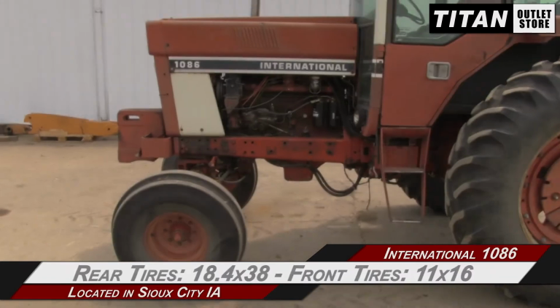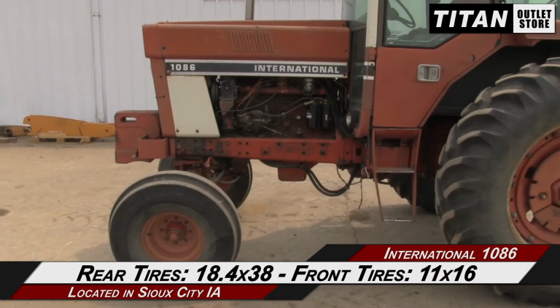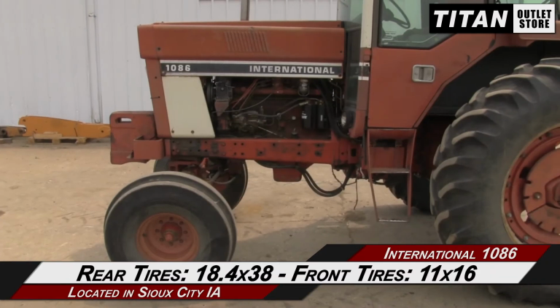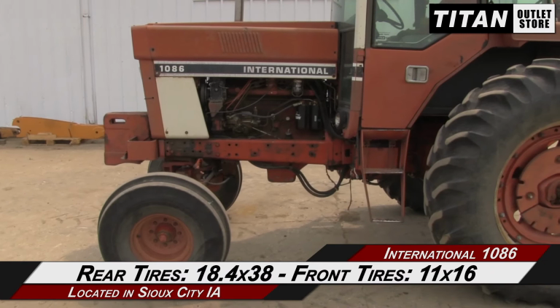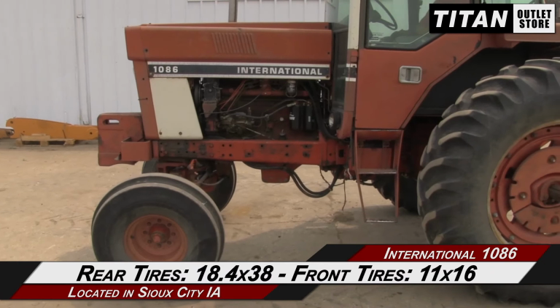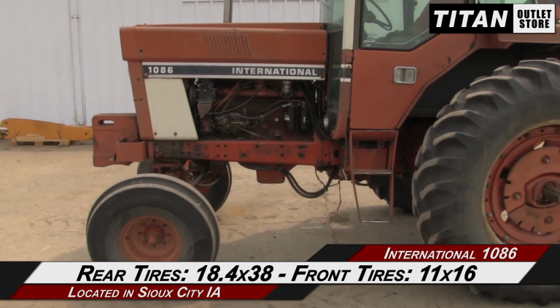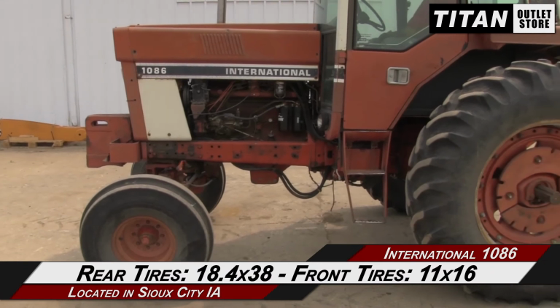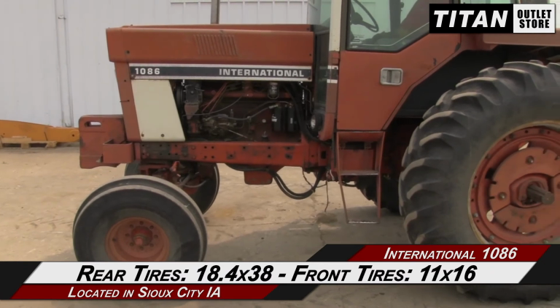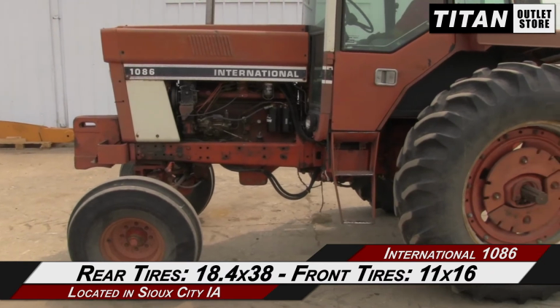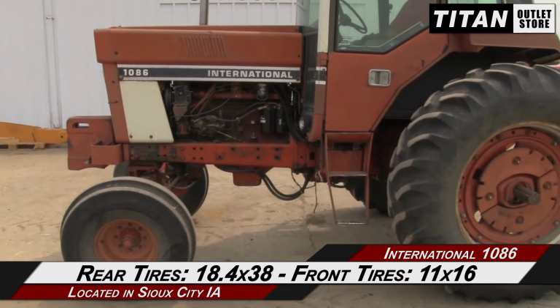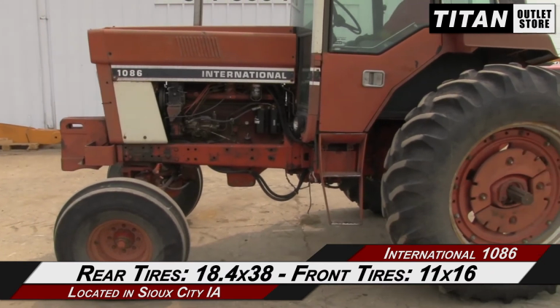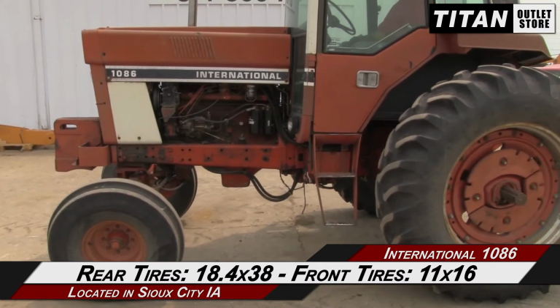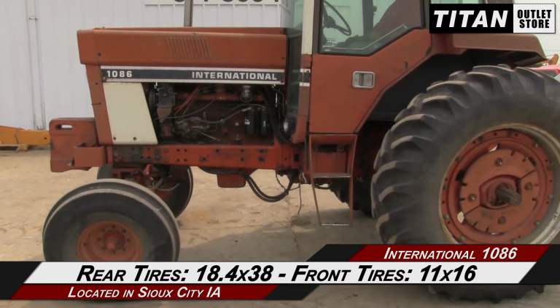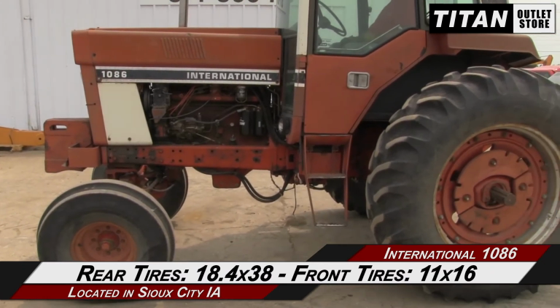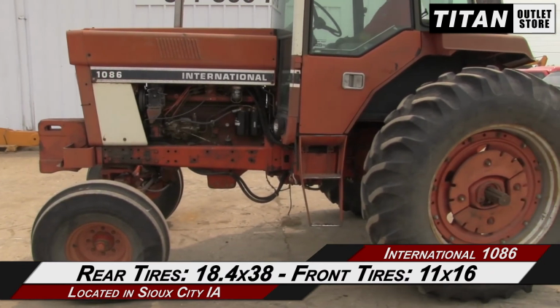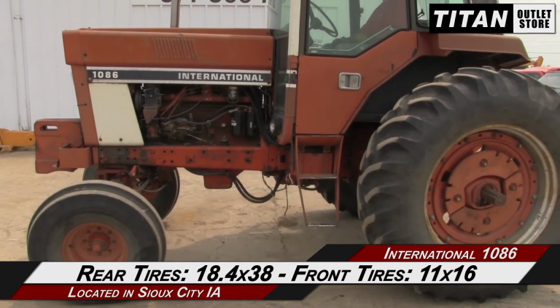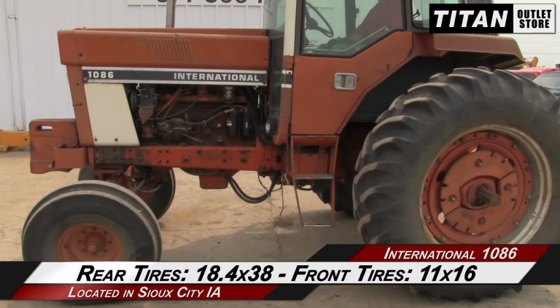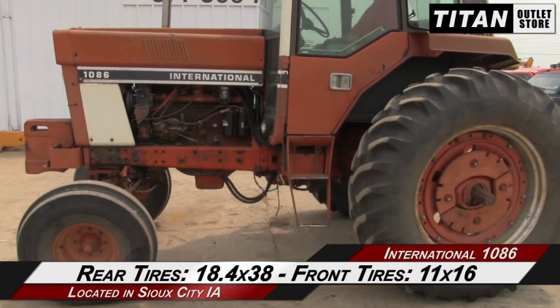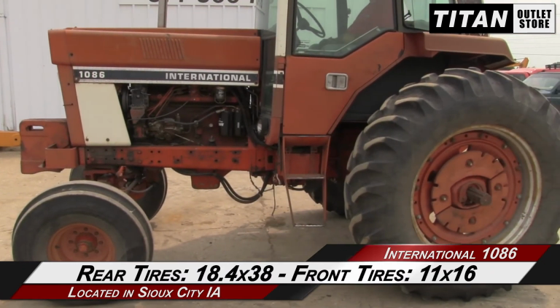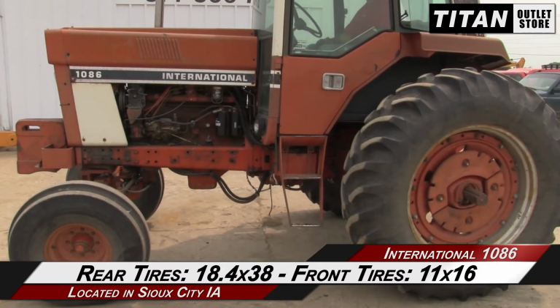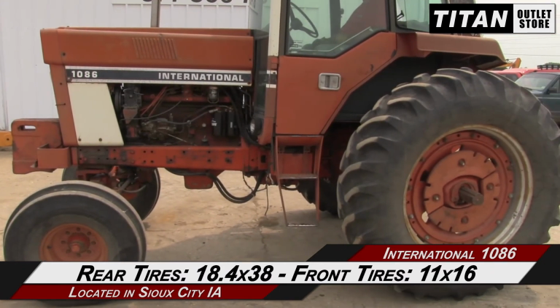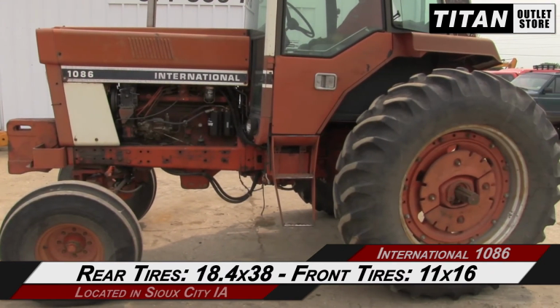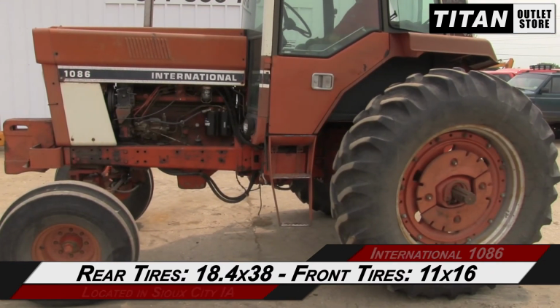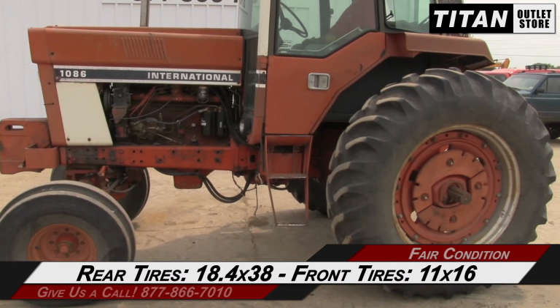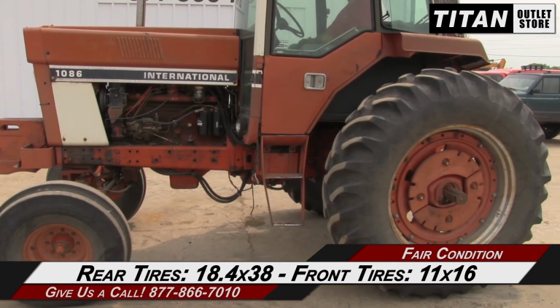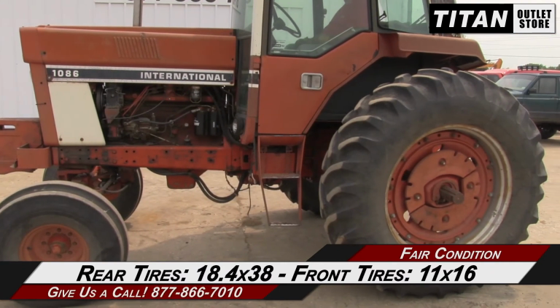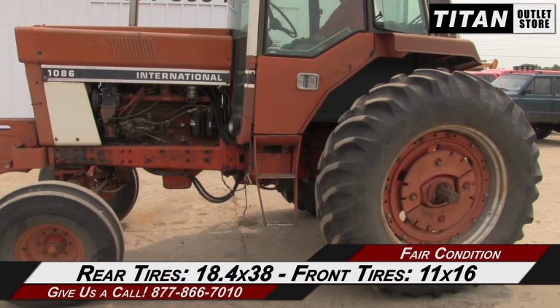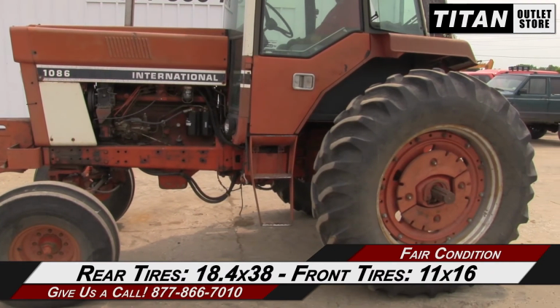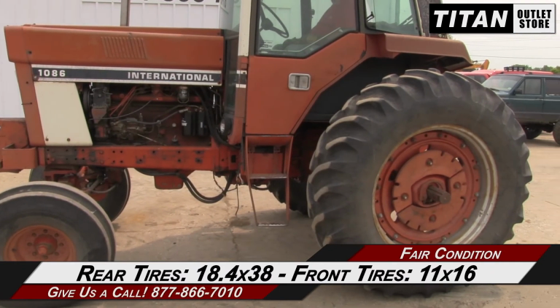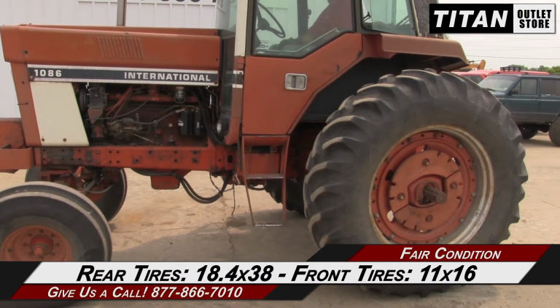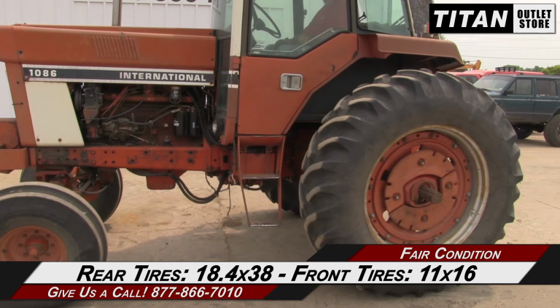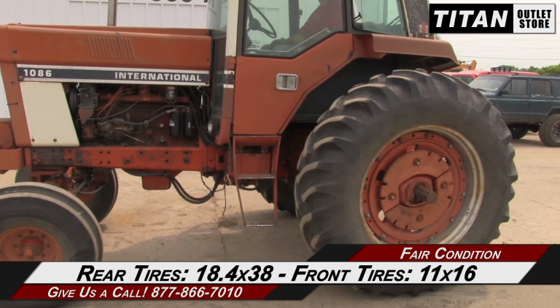And over to the rear tires, which are 18.4x38s, and the front tires, which are 11x16s.